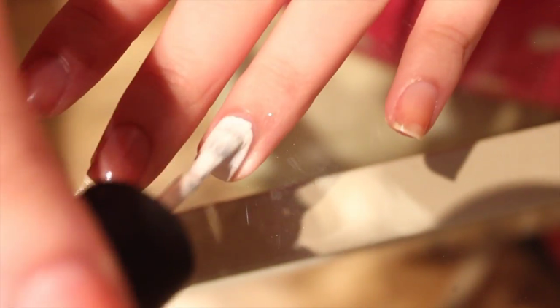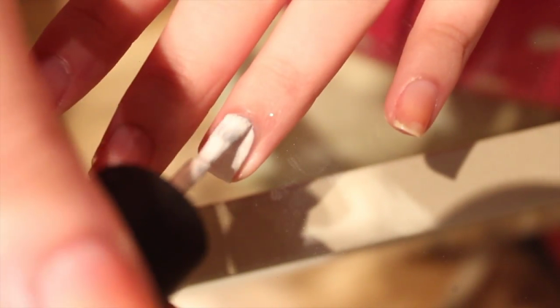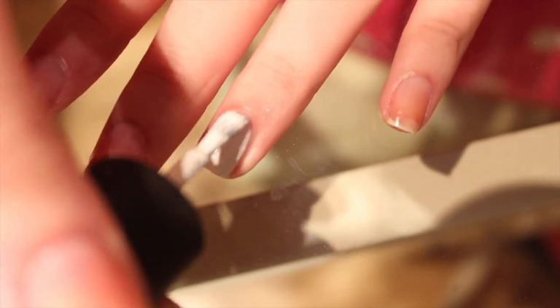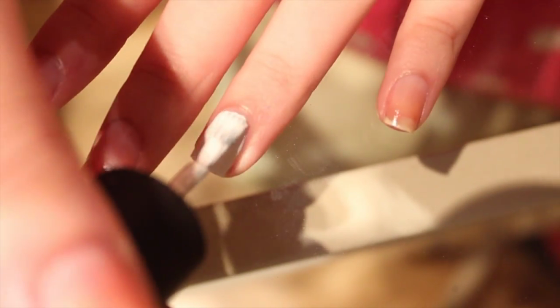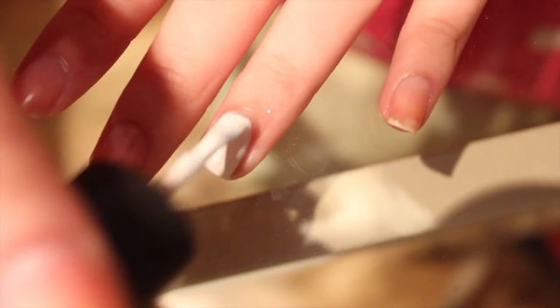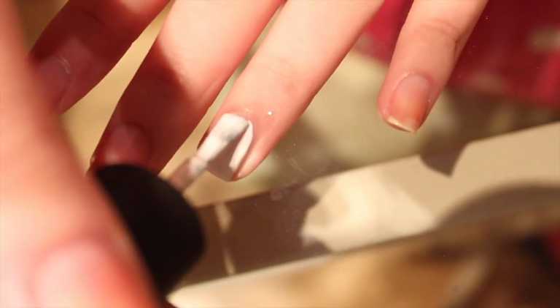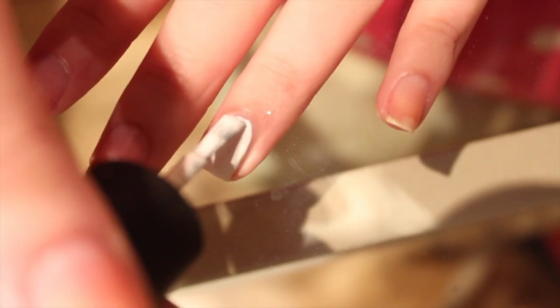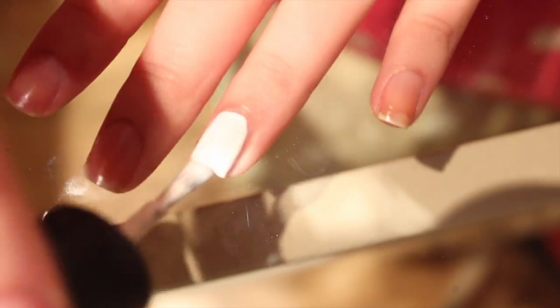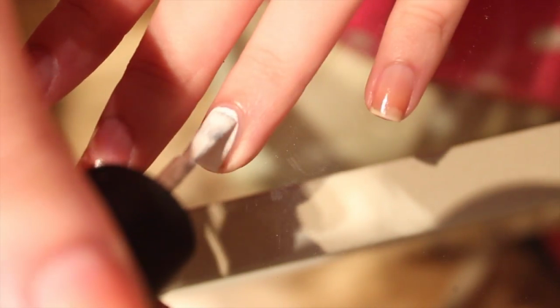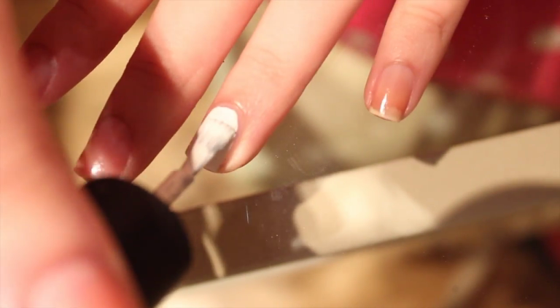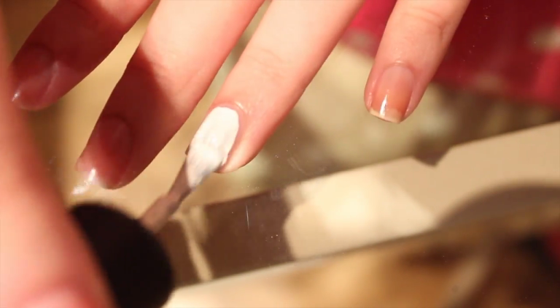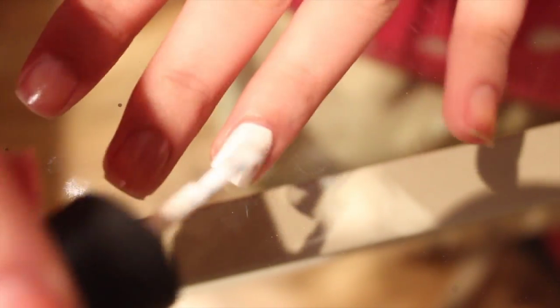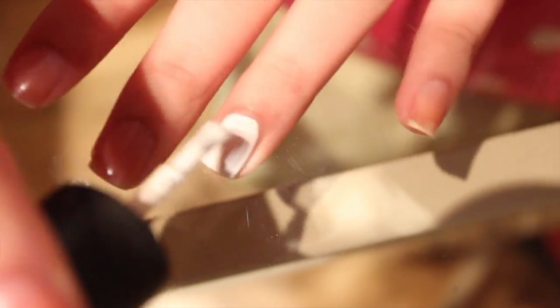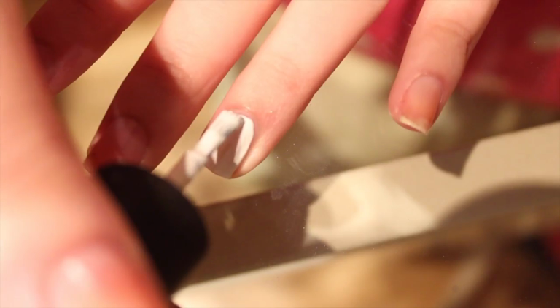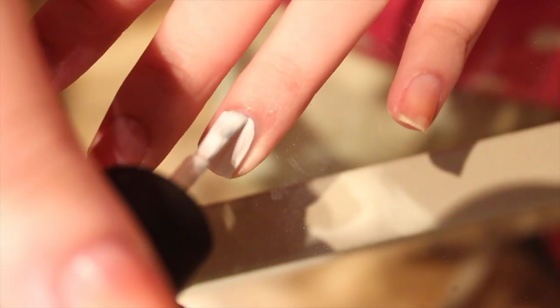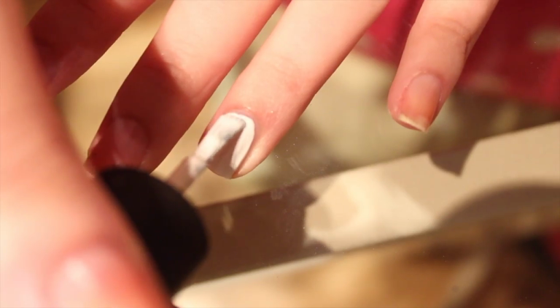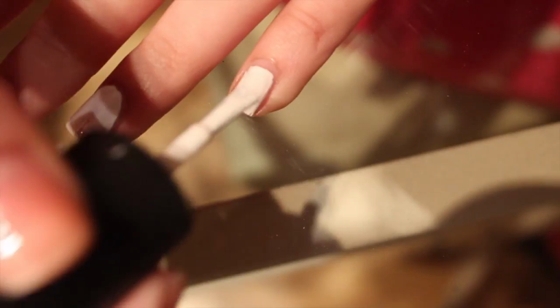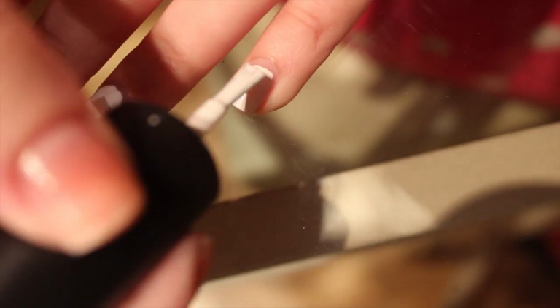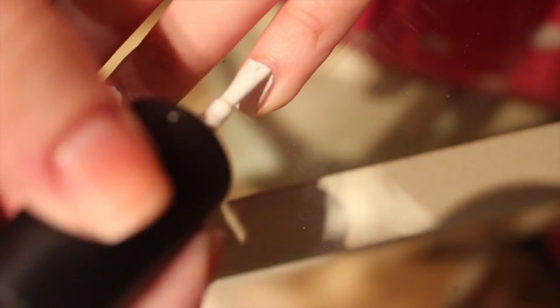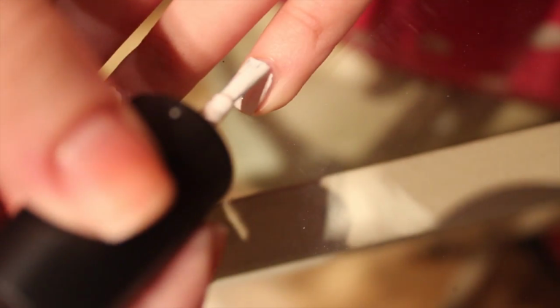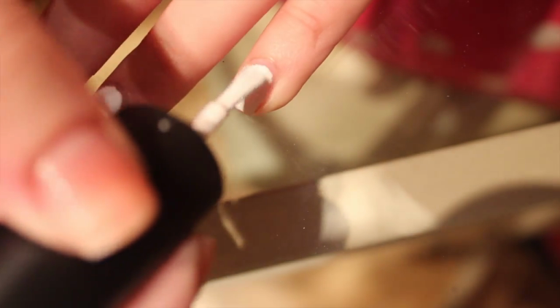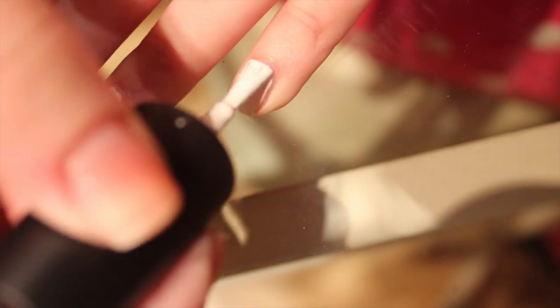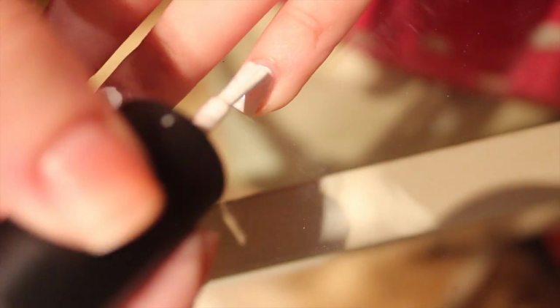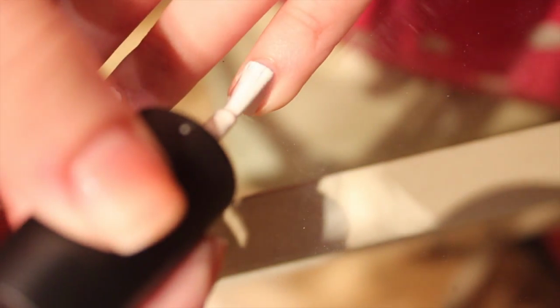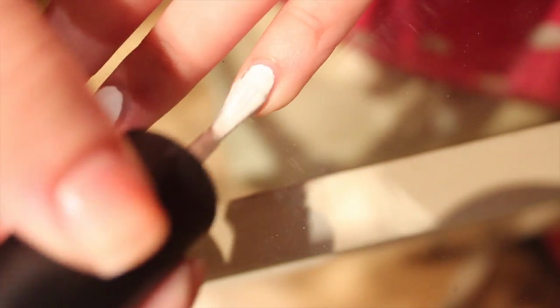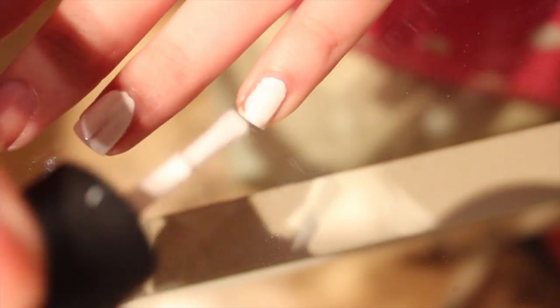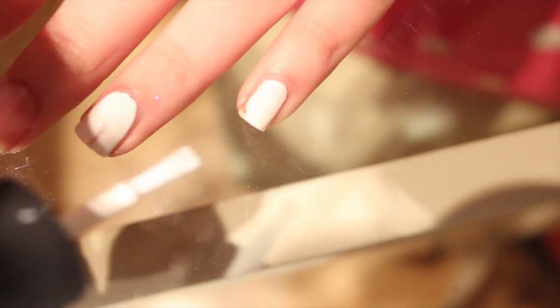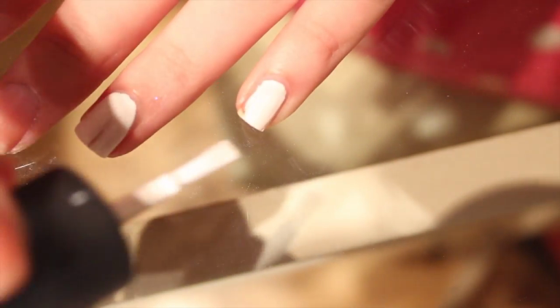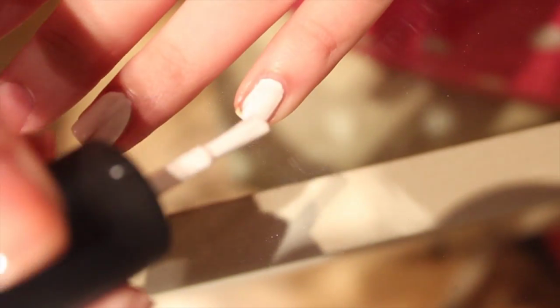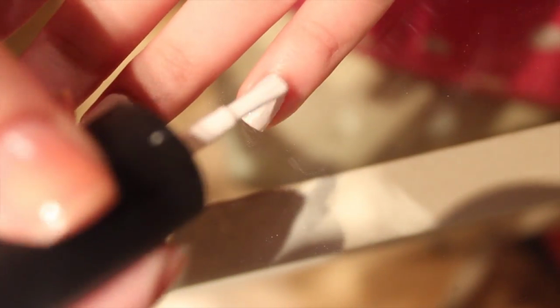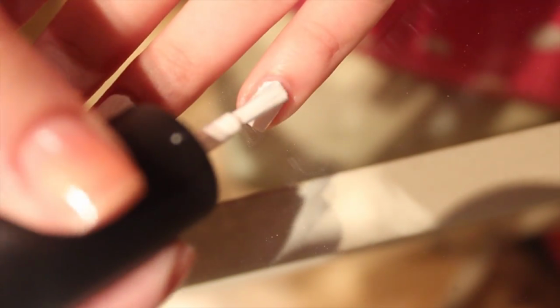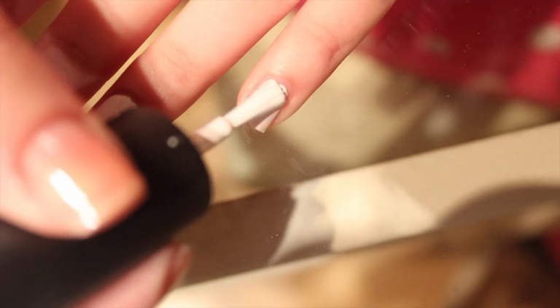First things first, we're going to paint all of our nails white, and that's going to be the base for our designs.